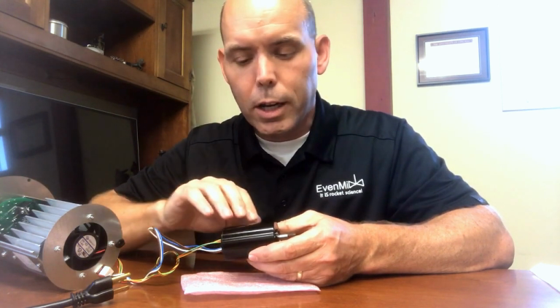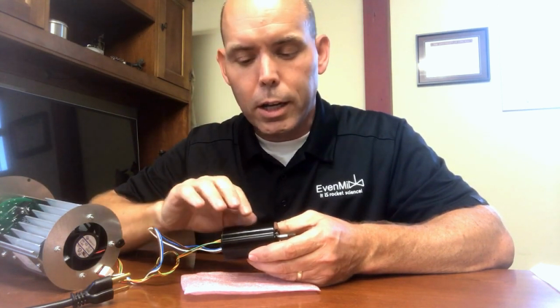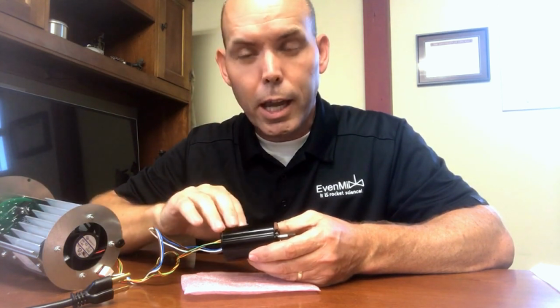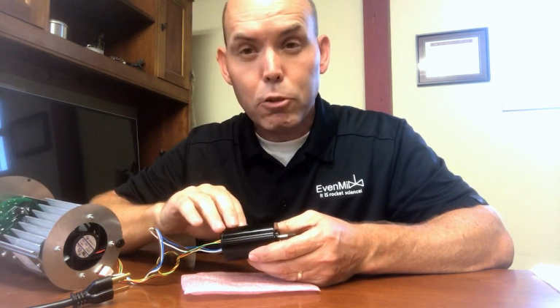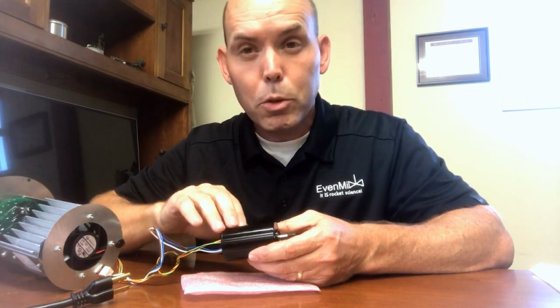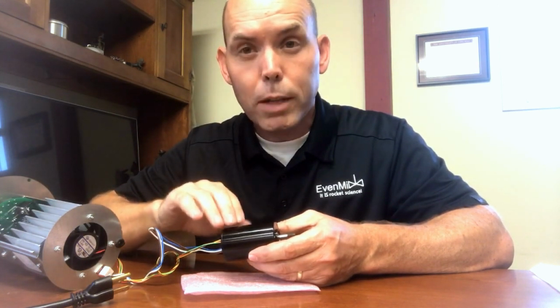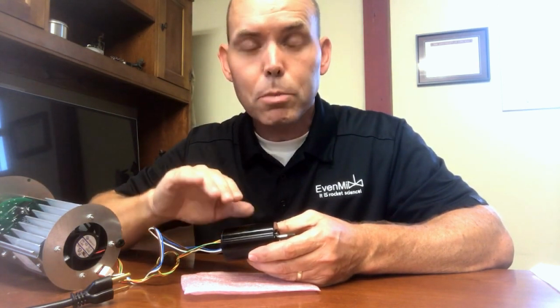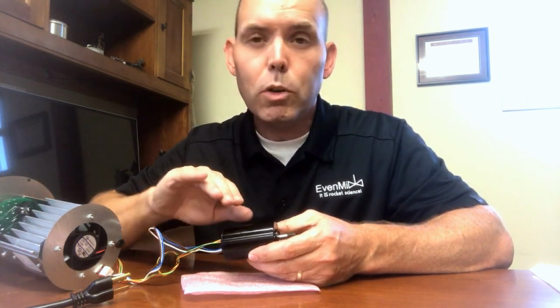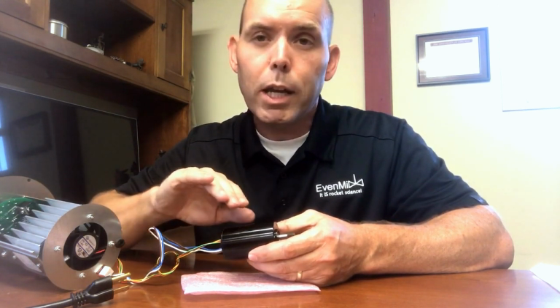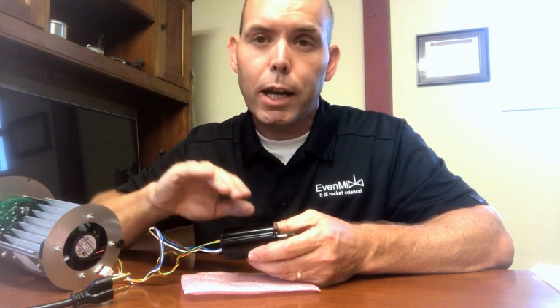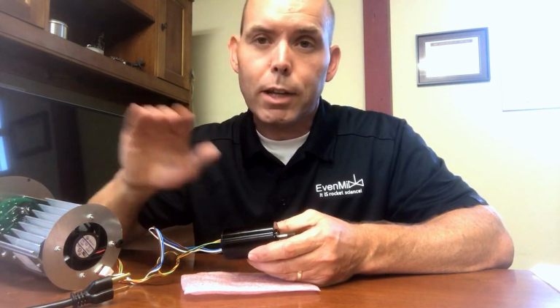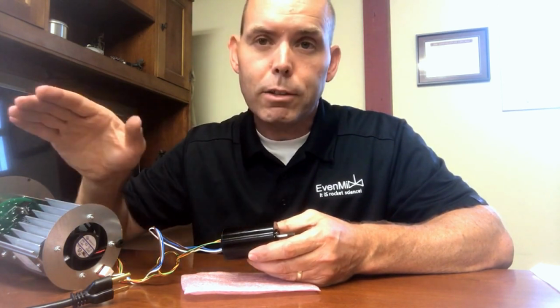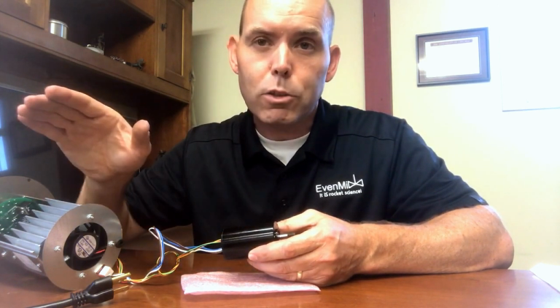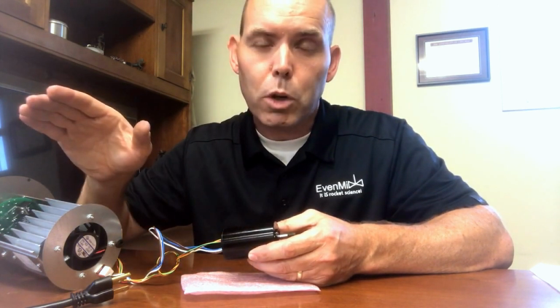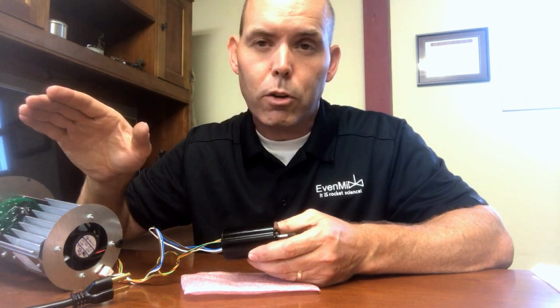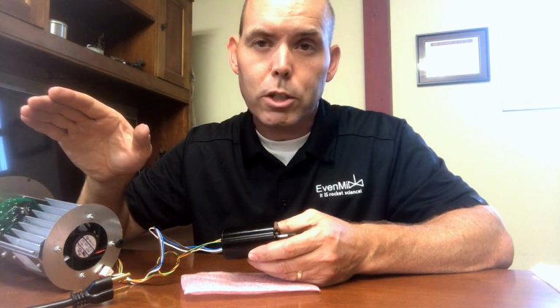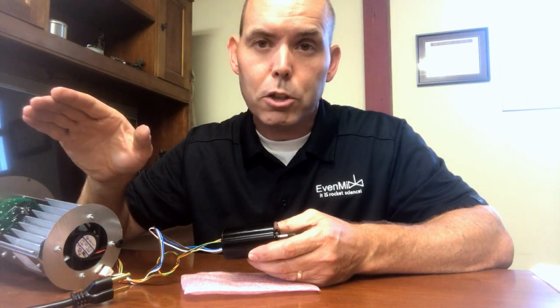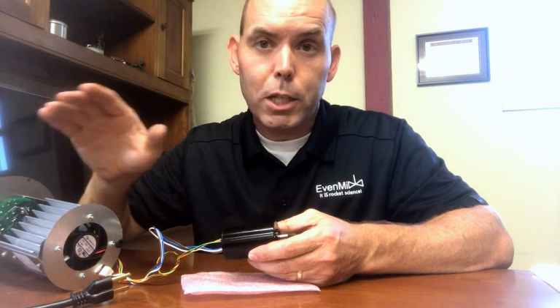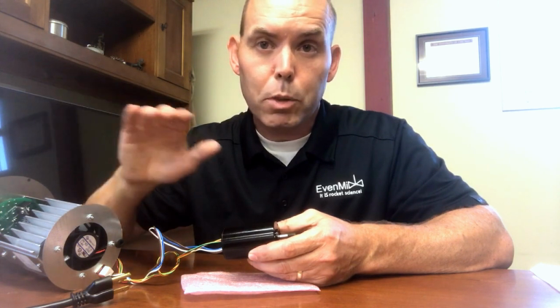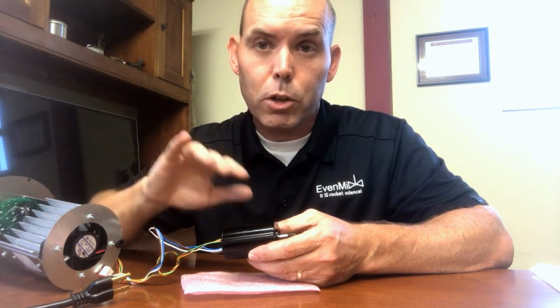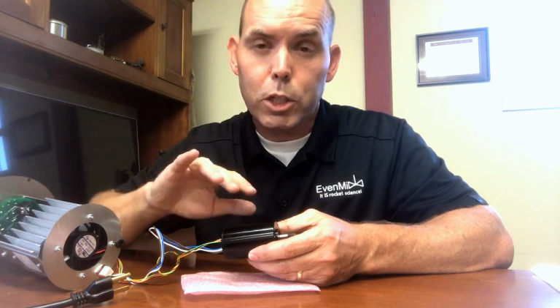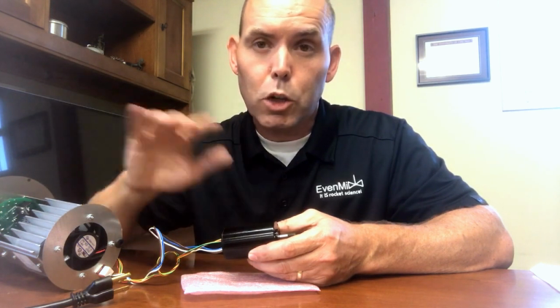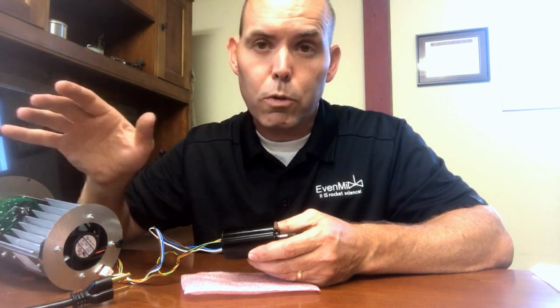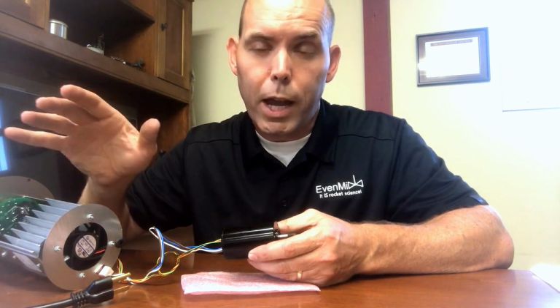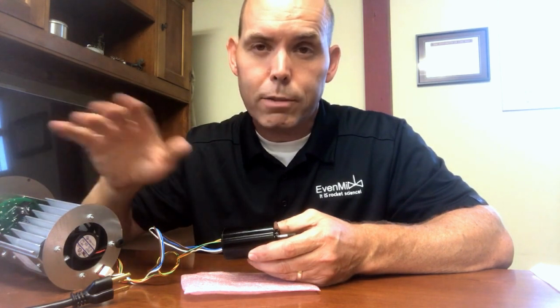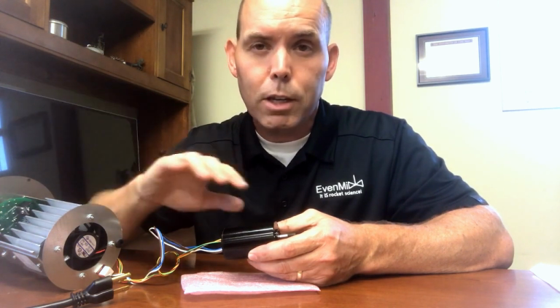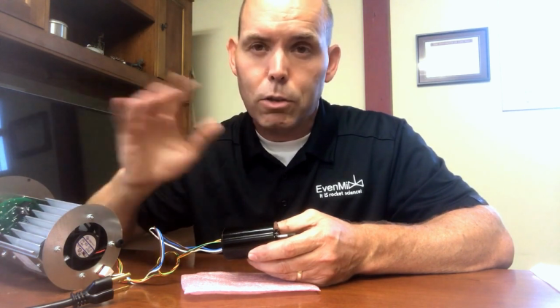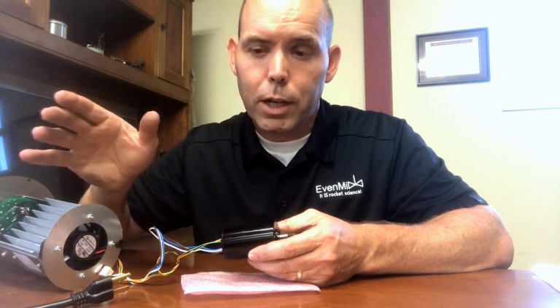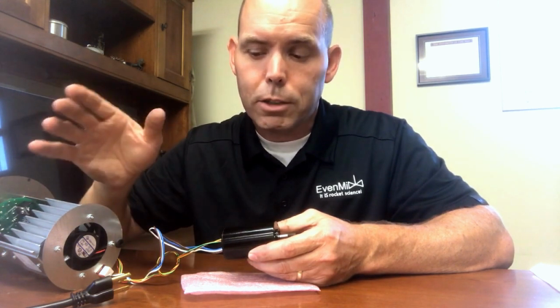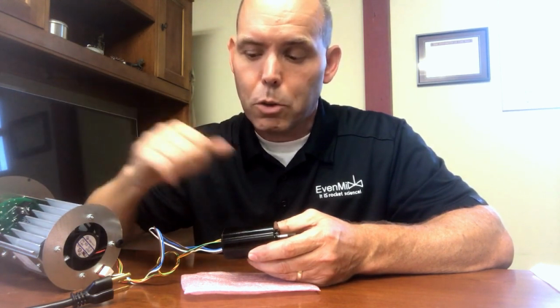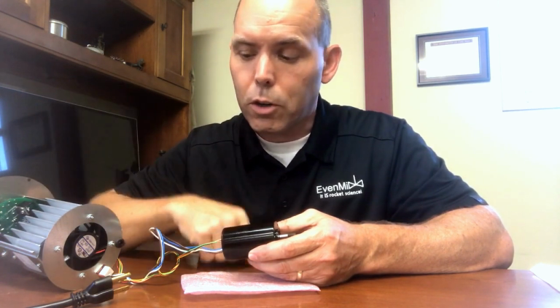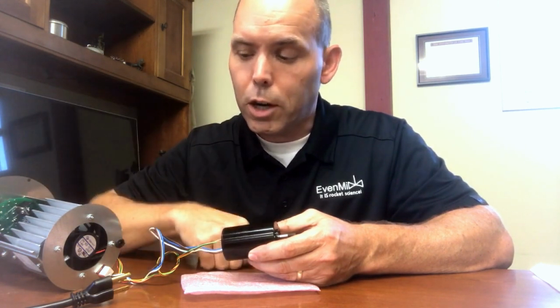A key attribute about this motor is it has constant torque across all speeds. Whether you're going slow or fast, you have constant torque across.